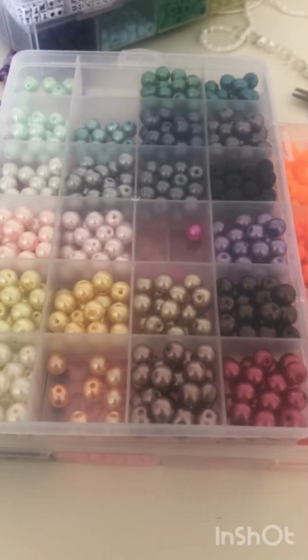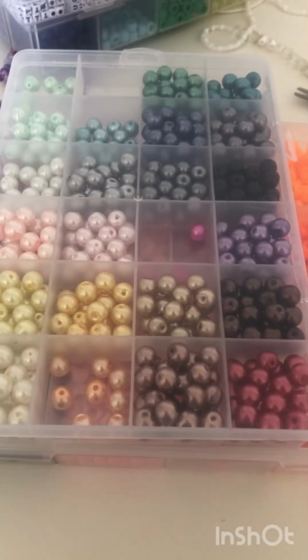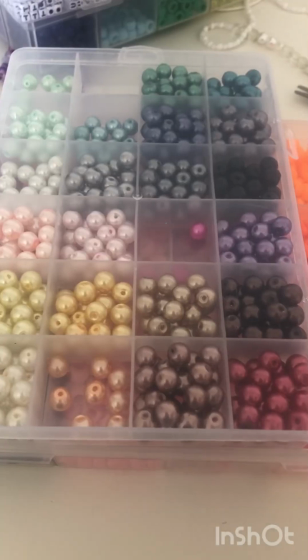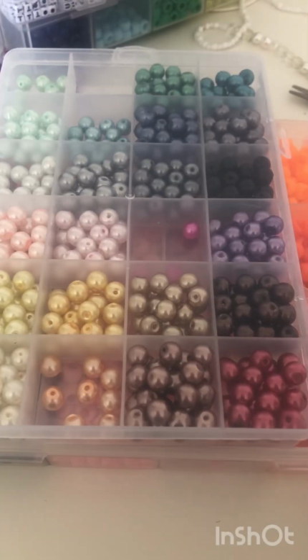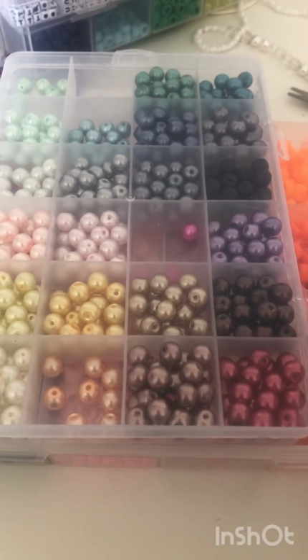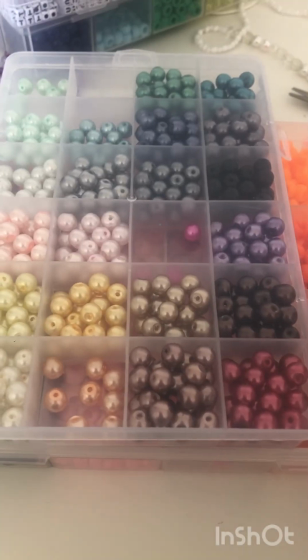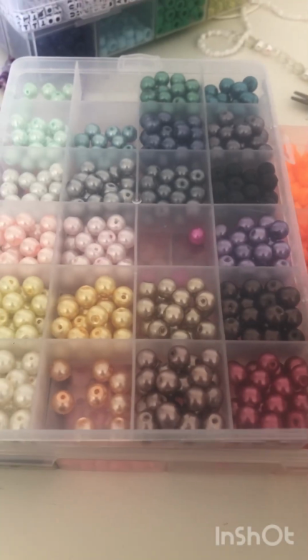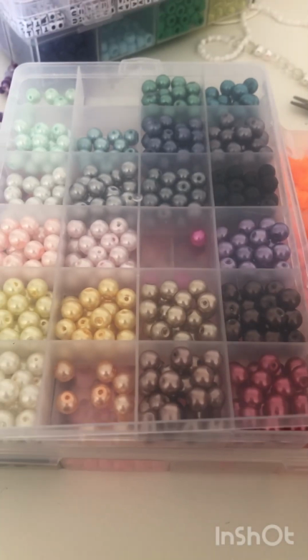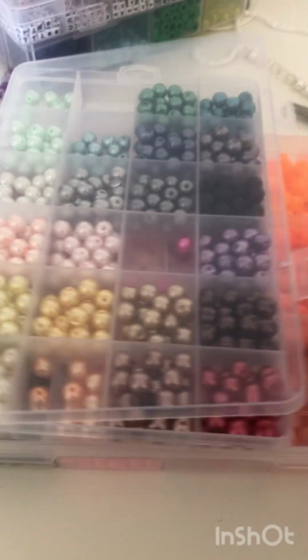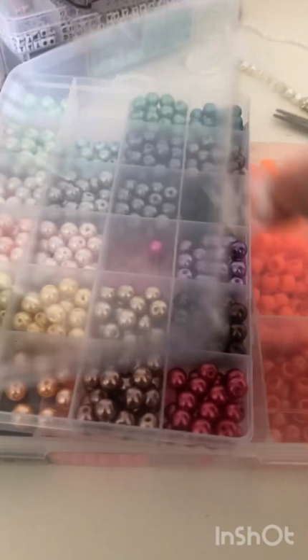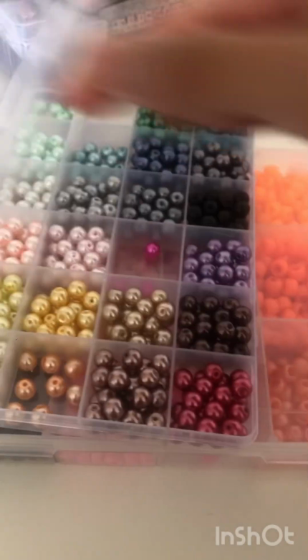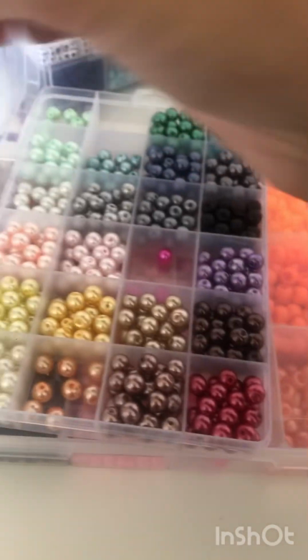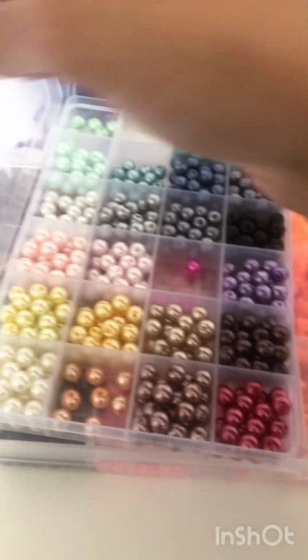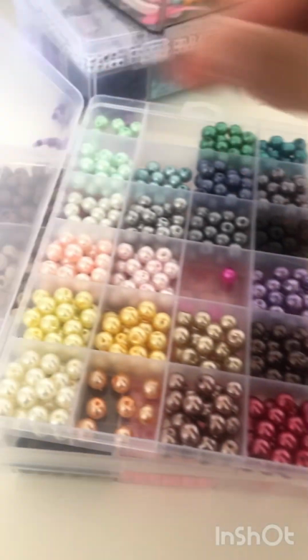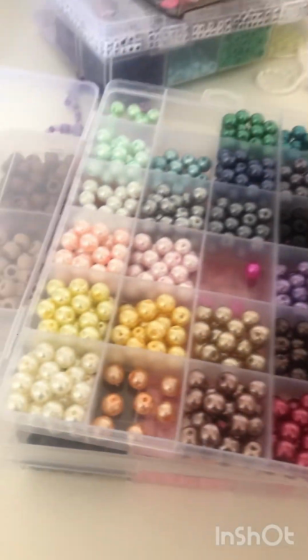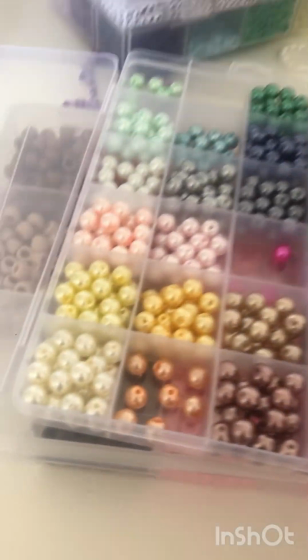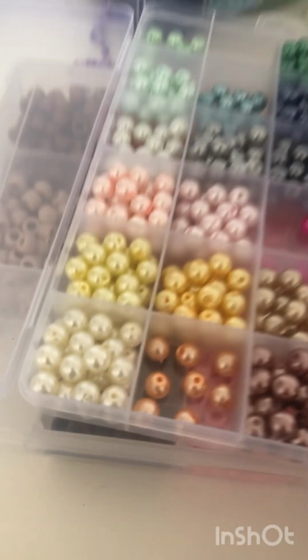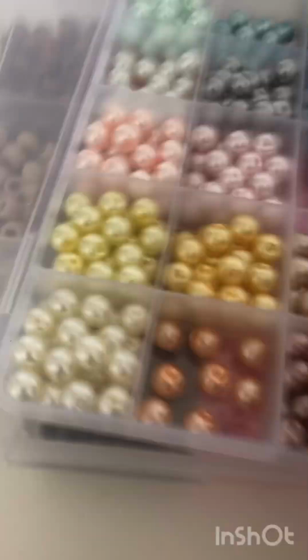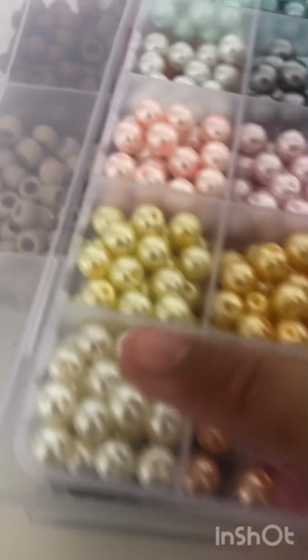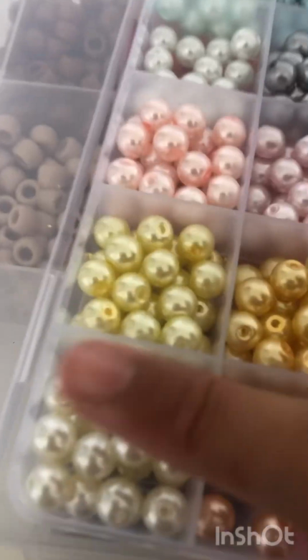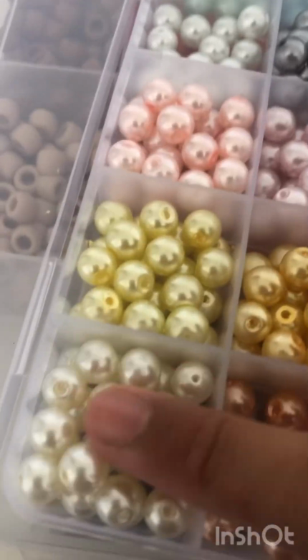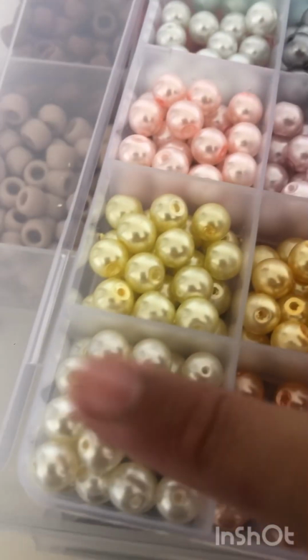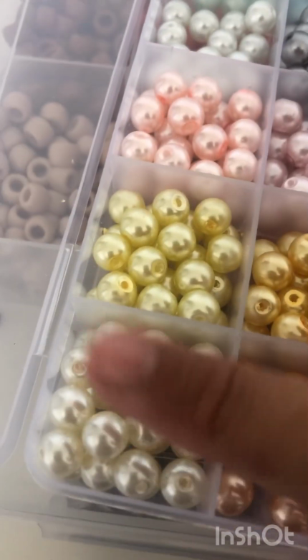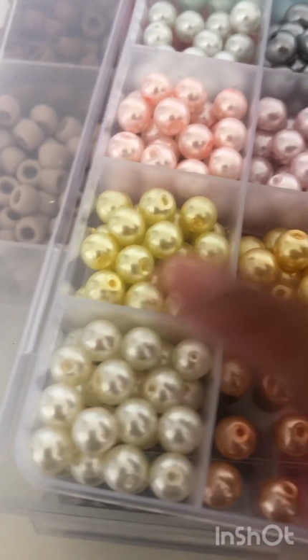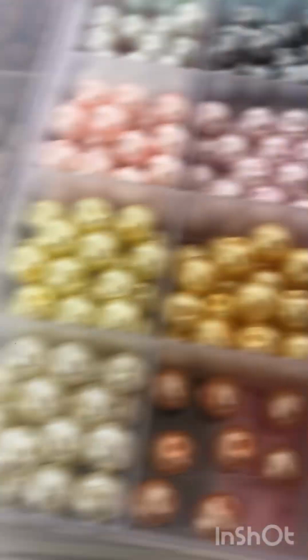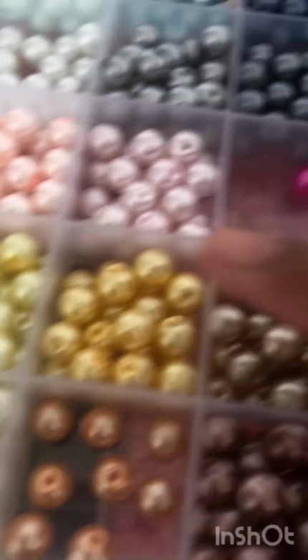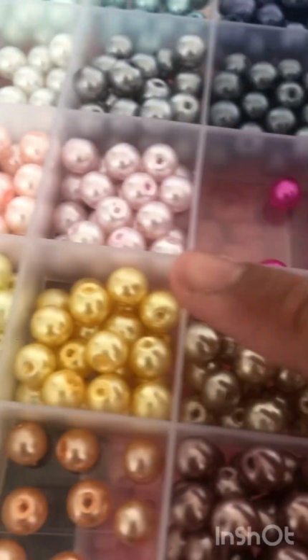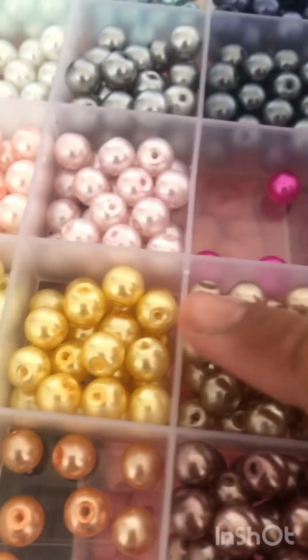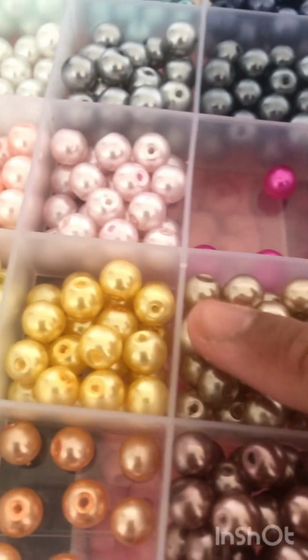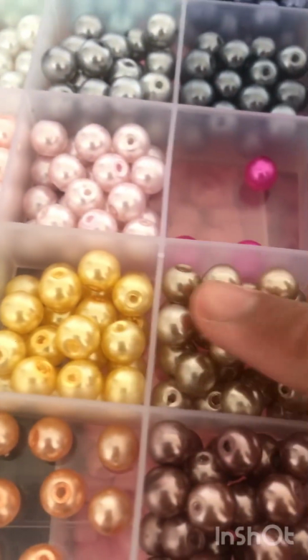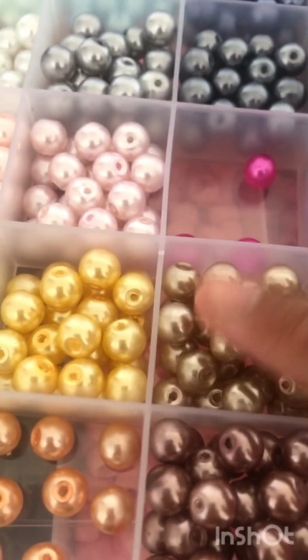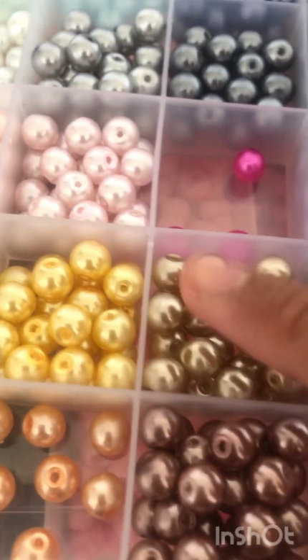Now, this next bracelet is going to be a cookie dough-inspired bracelet.